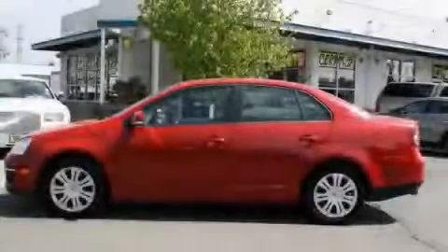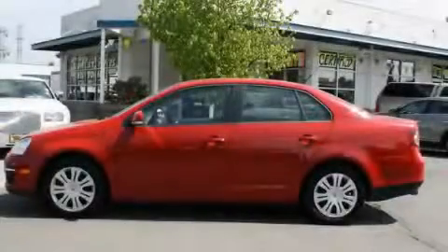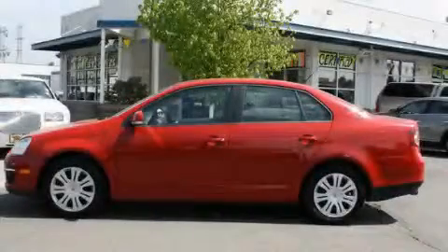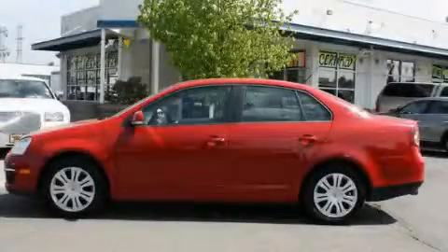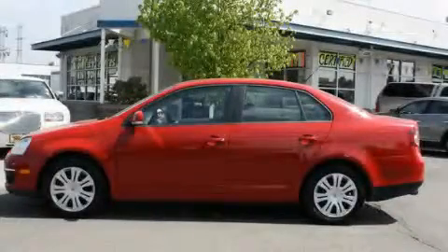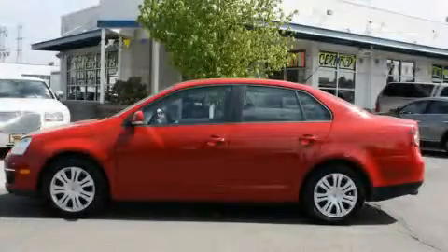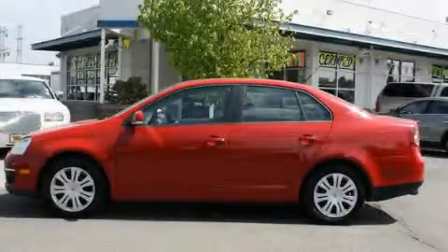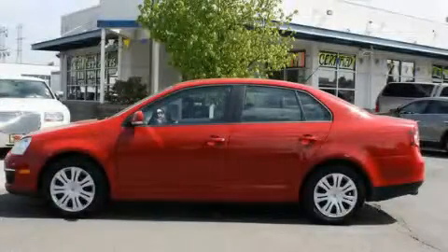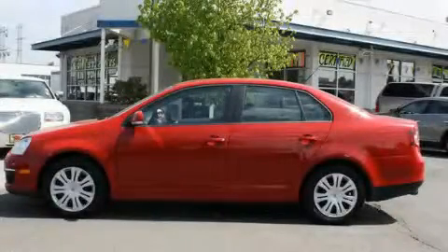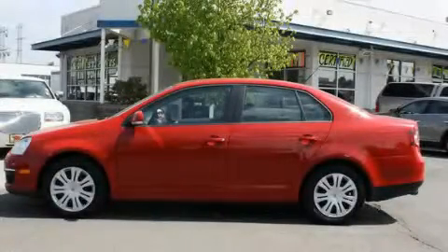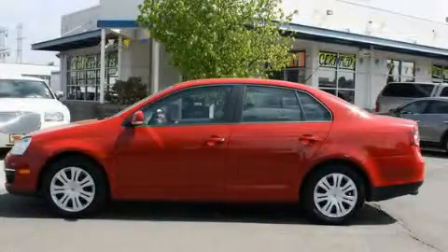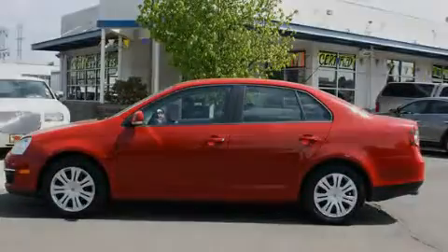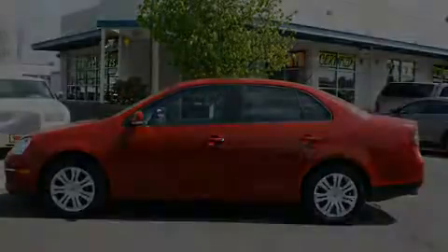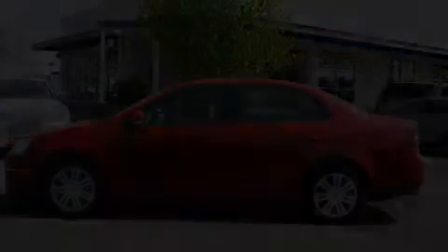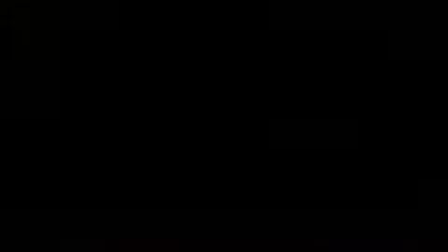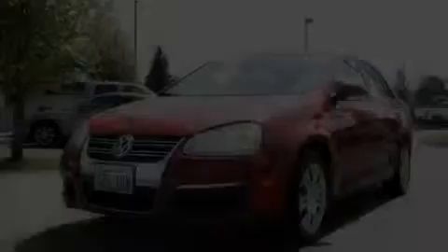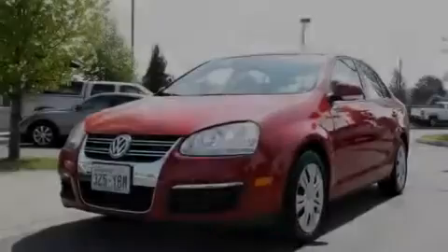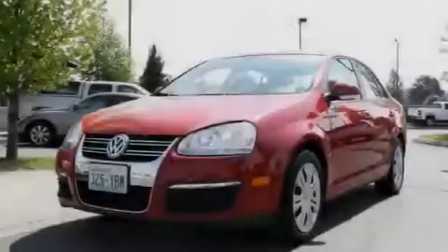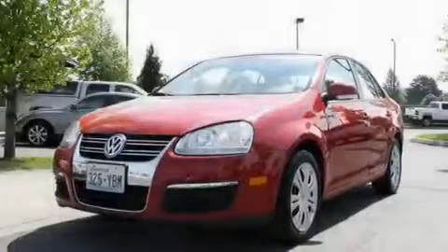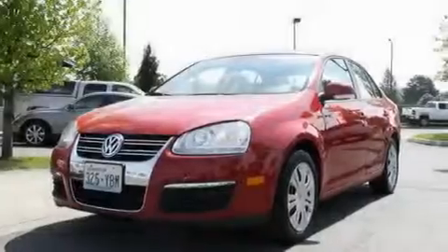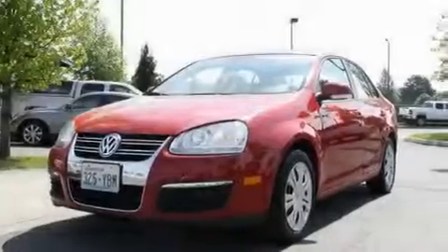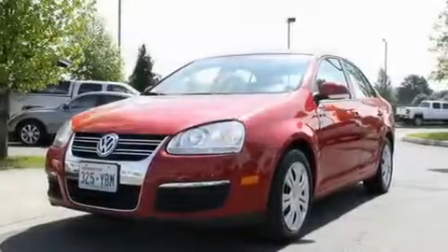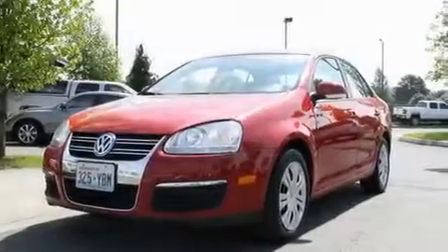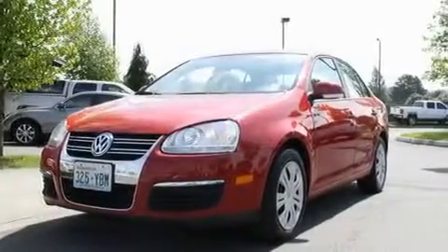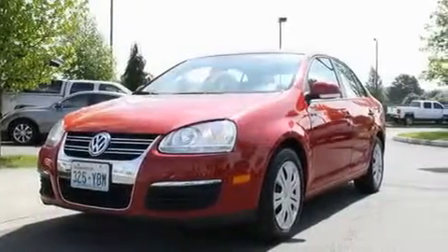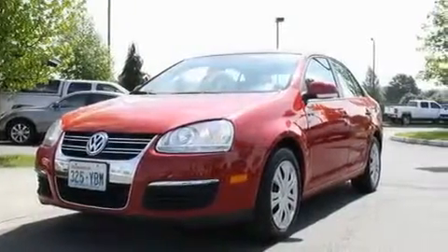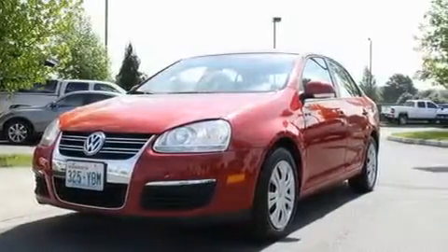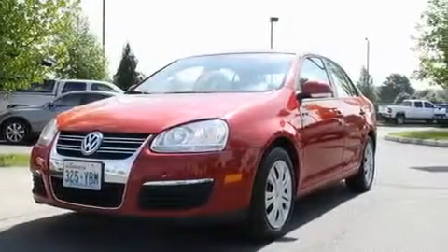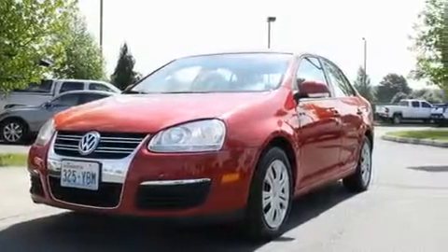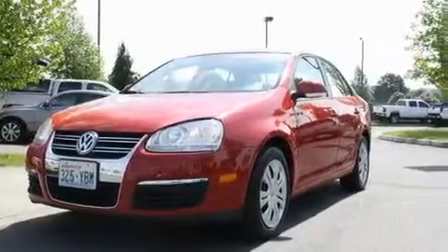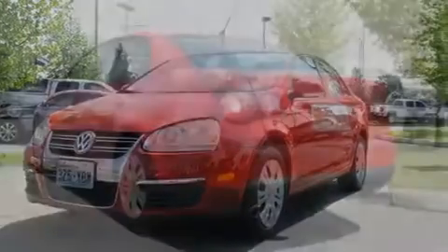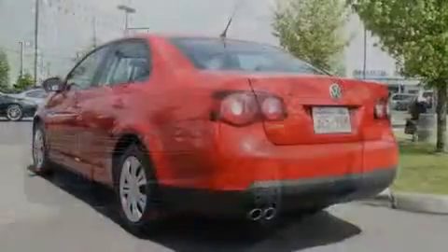This is a 2008 Volkswagen Jetta. It features a 2.5-liter five-cylinder engine and an automatic transmission.